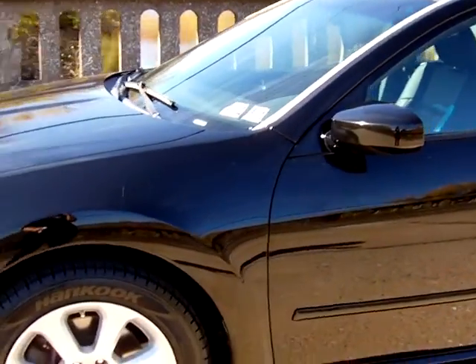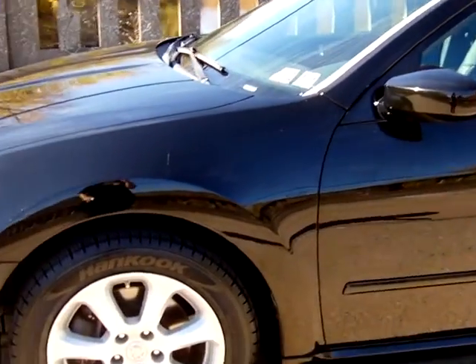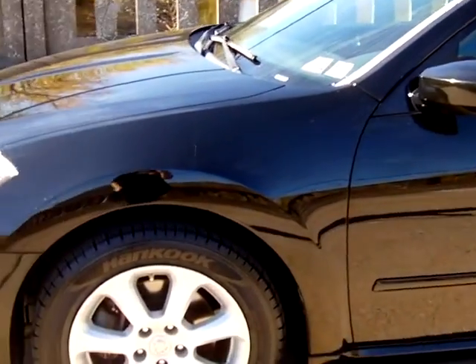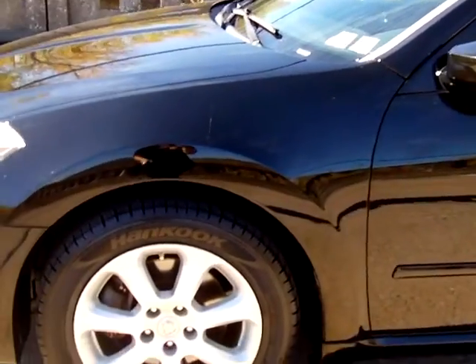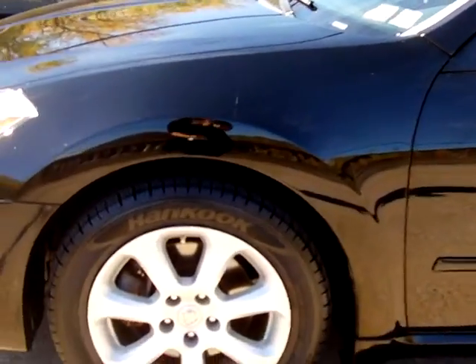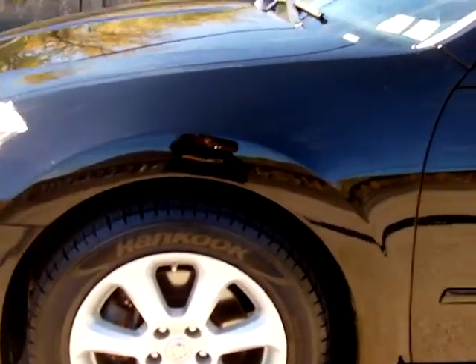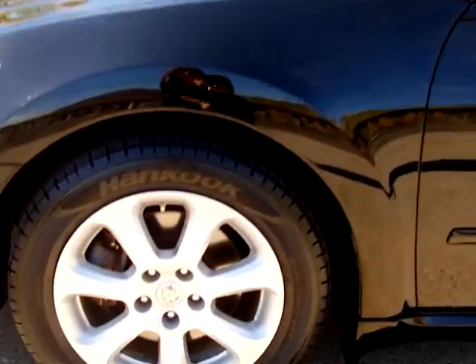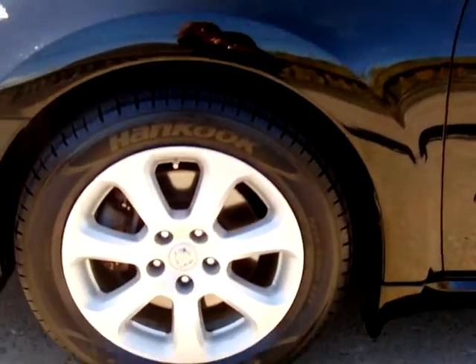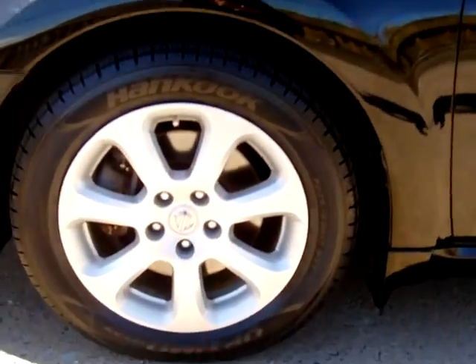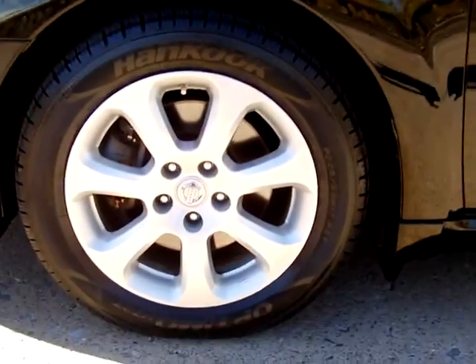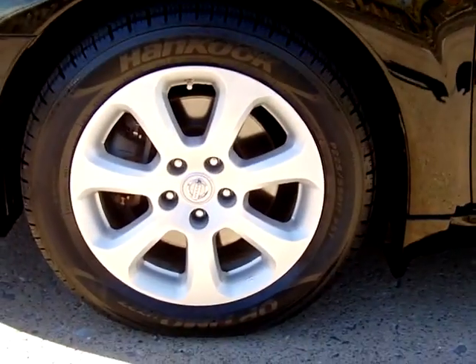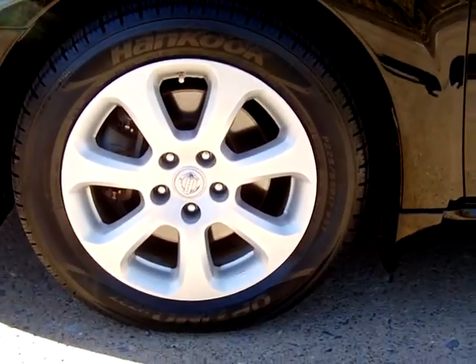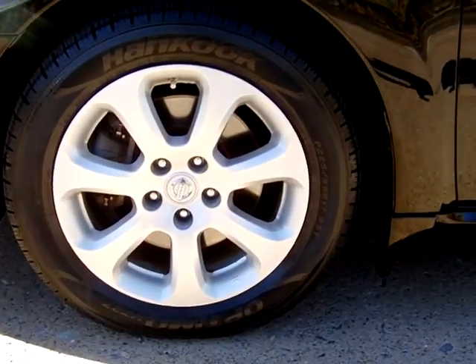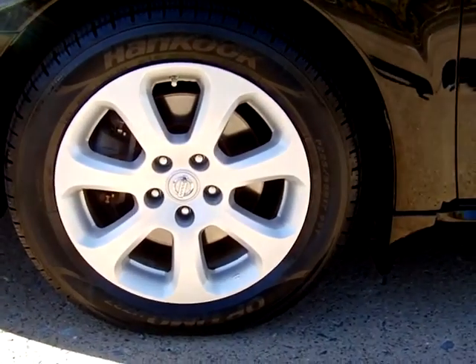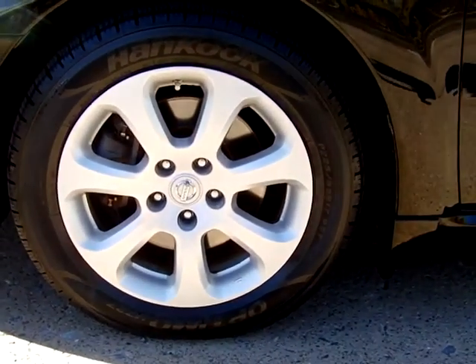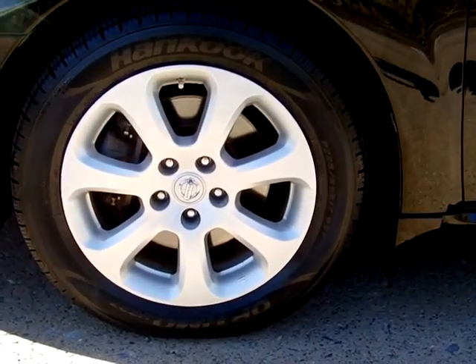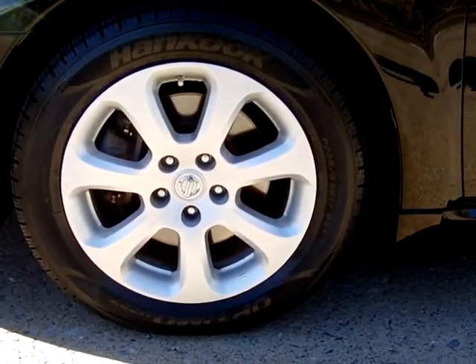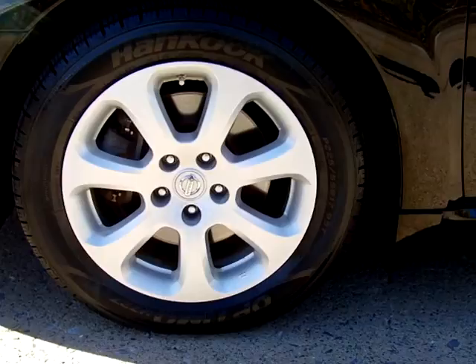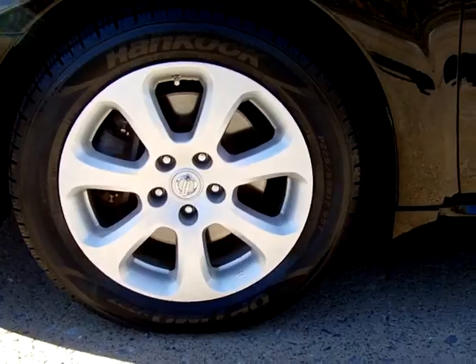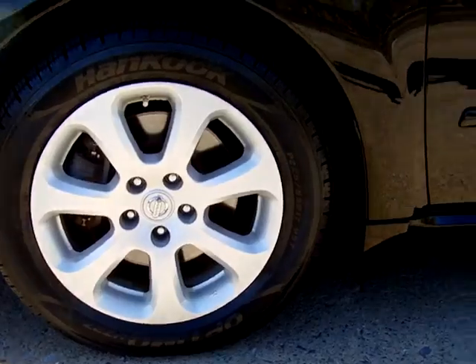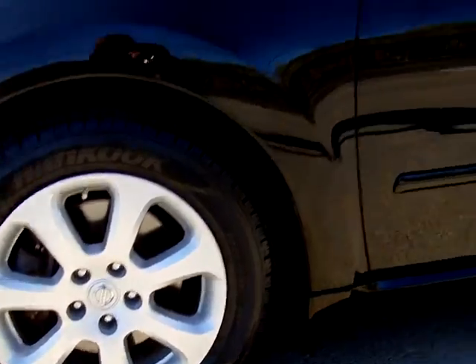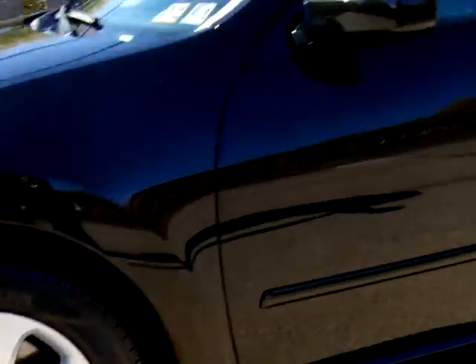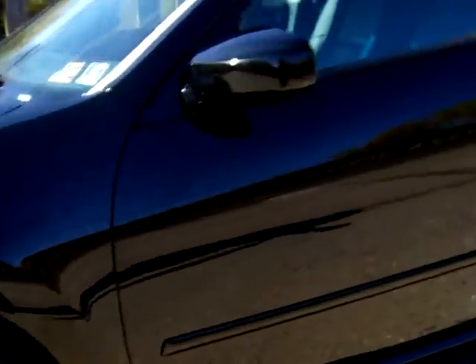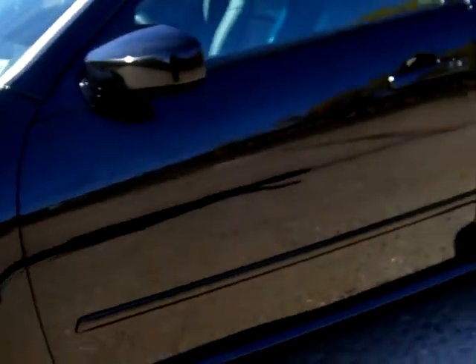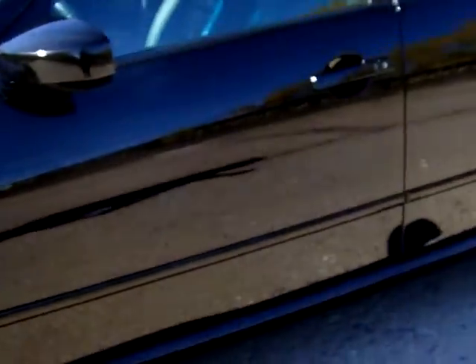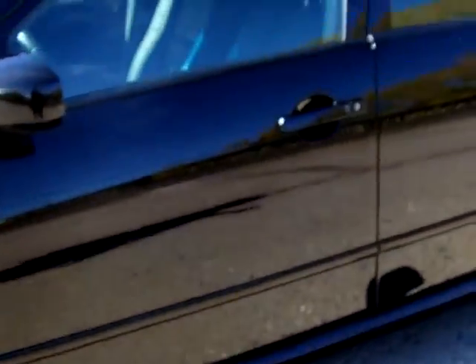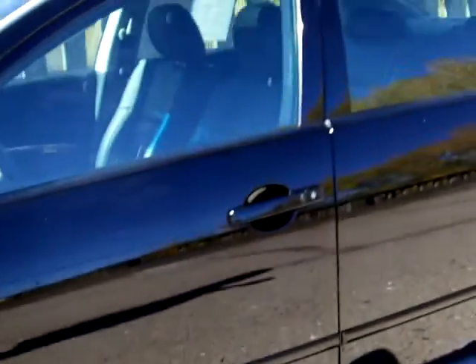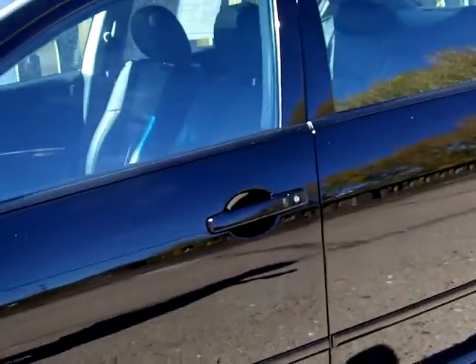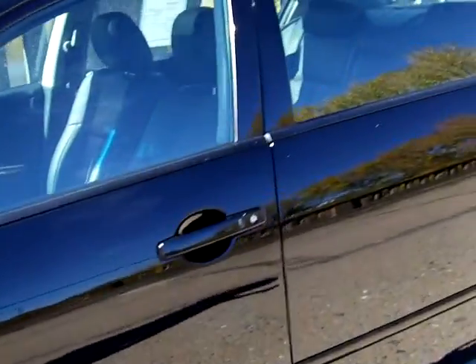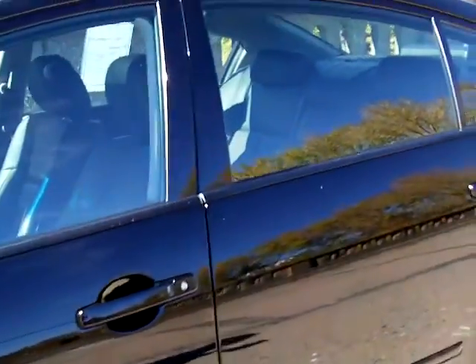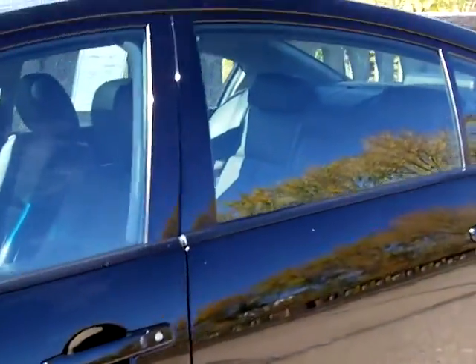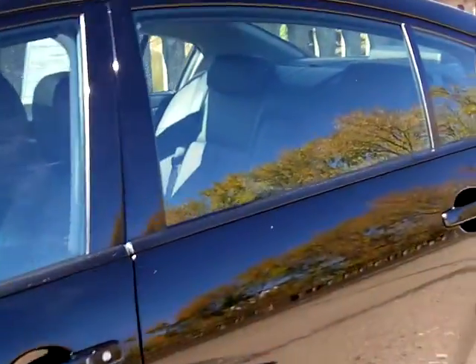This is the SL model, 3.5 liter. It does have the dual twin cam exhaust.